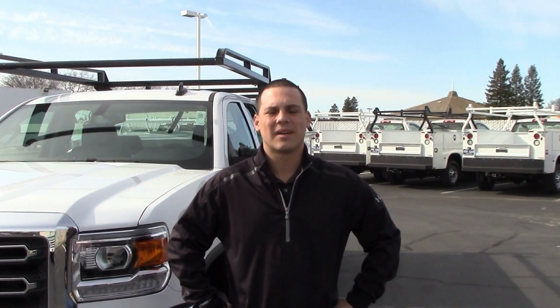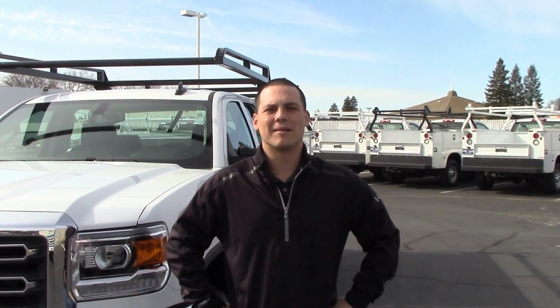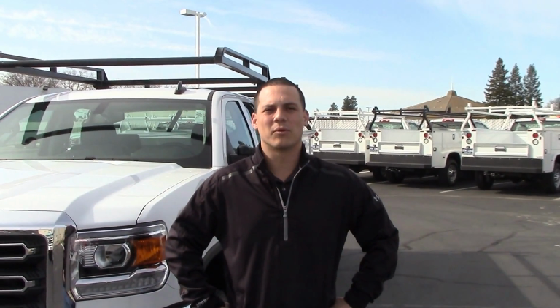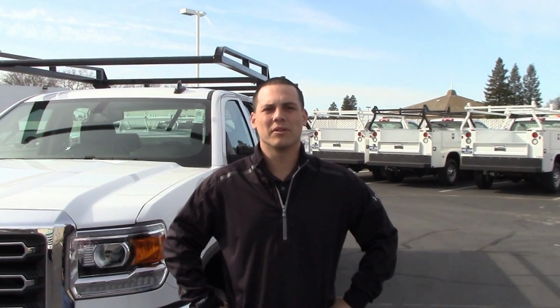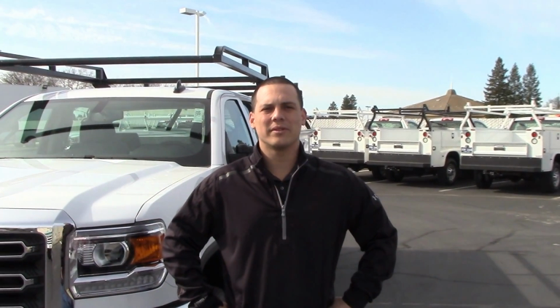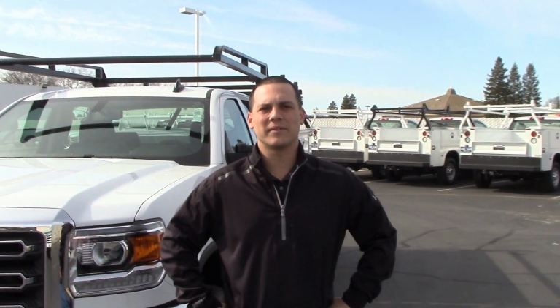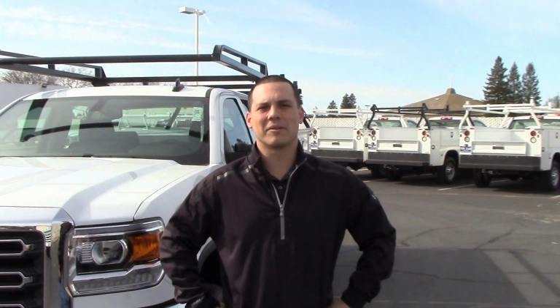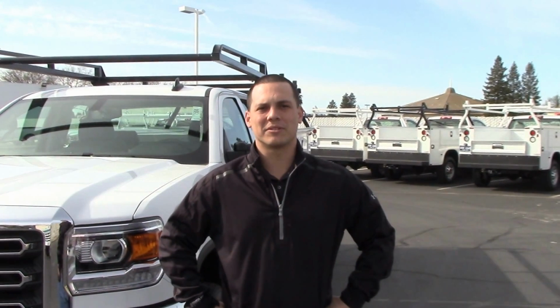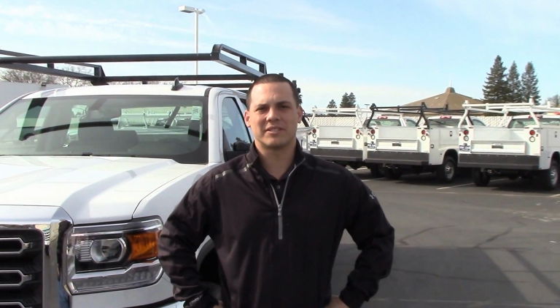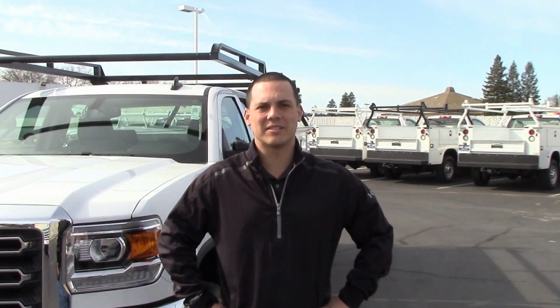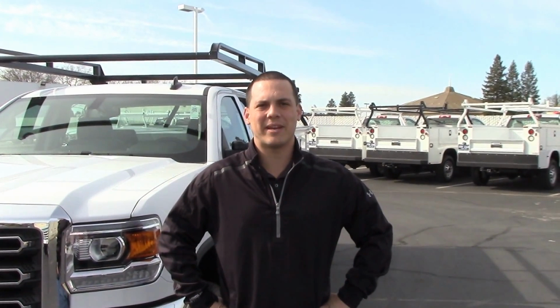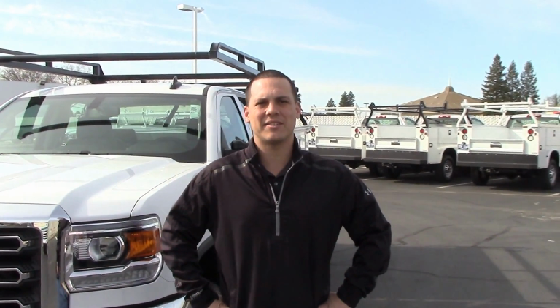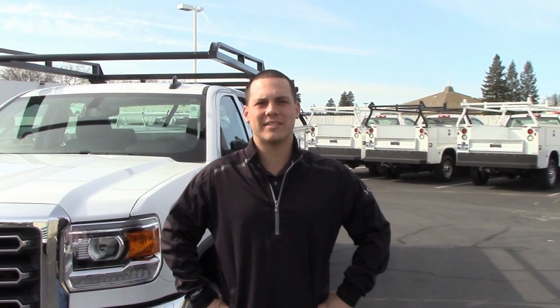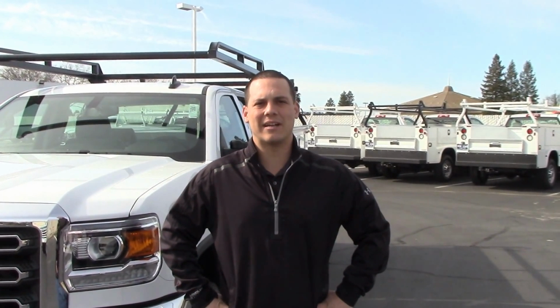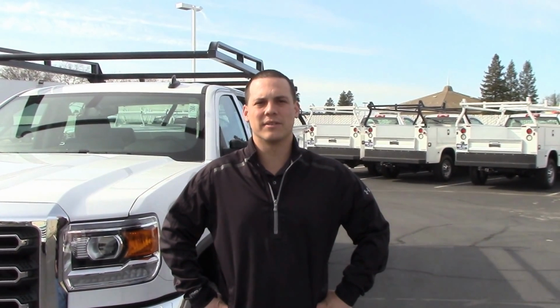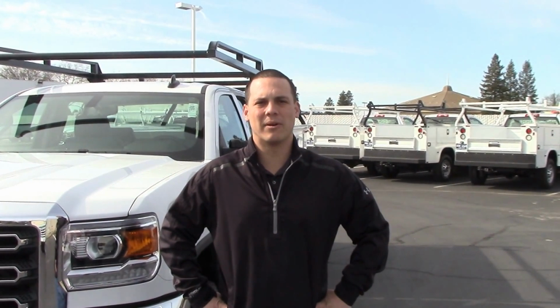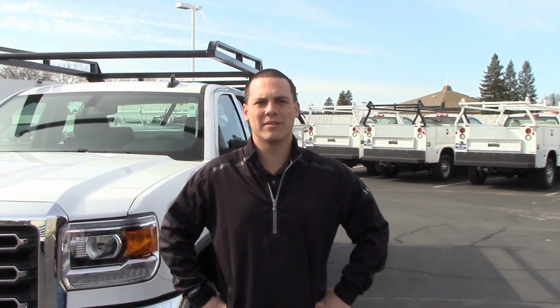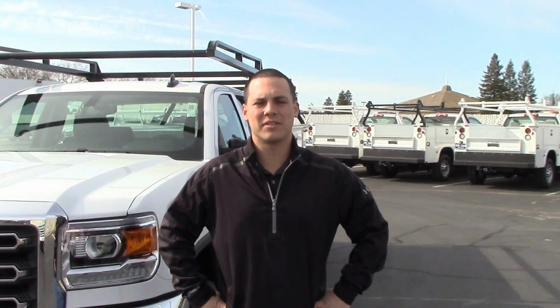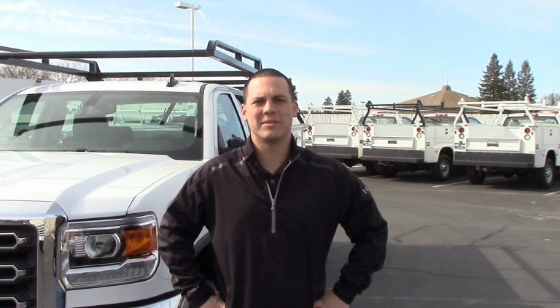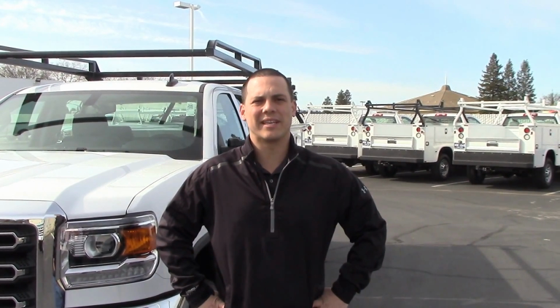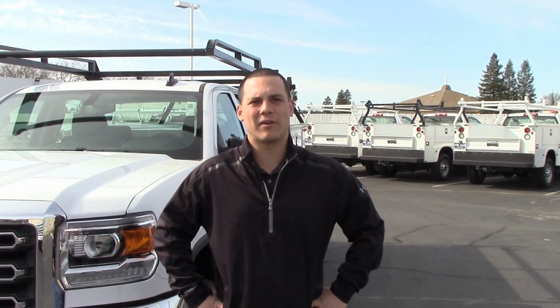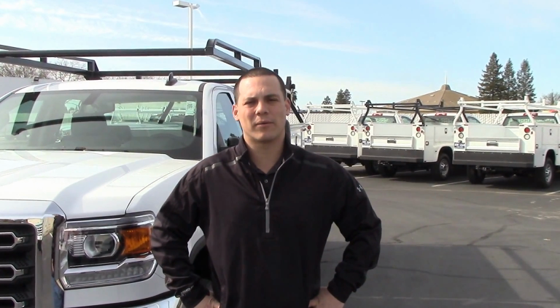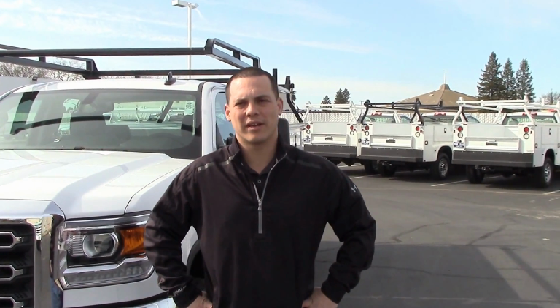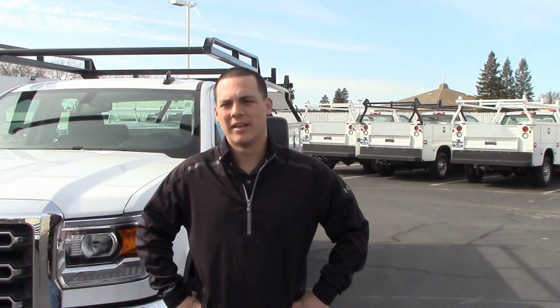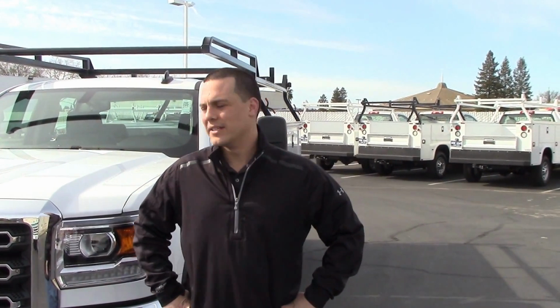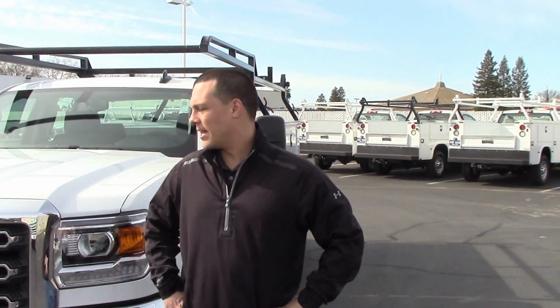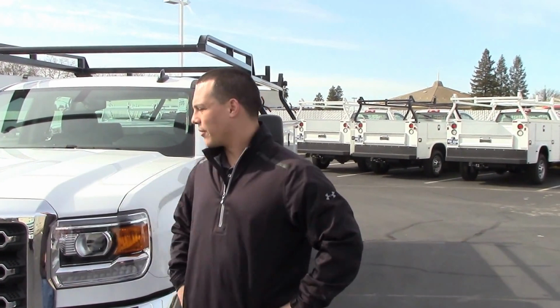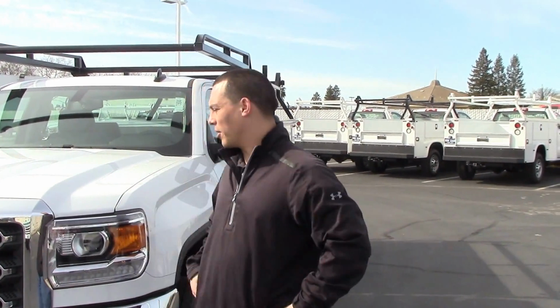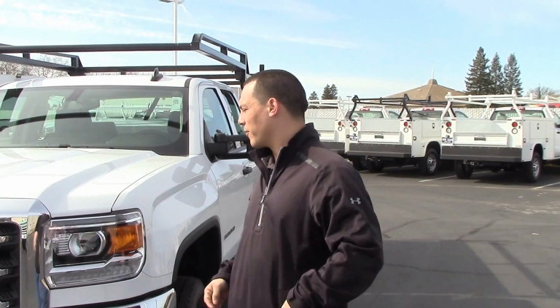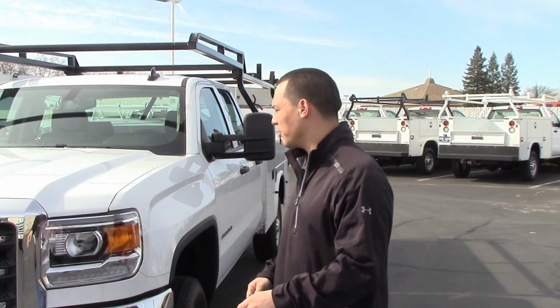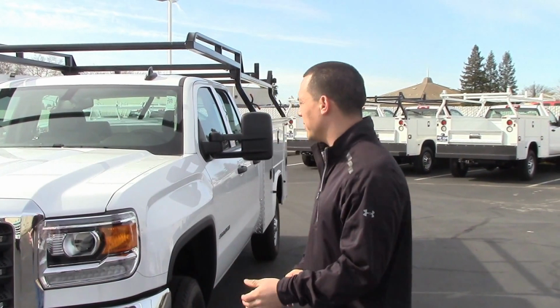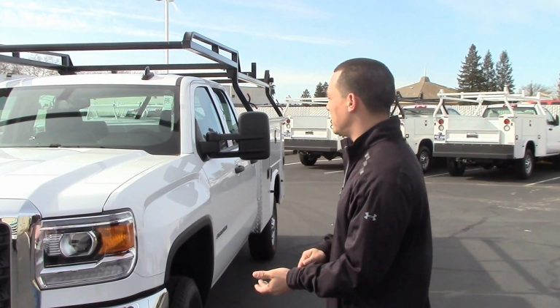Hi, I'm Jordan Lewis, Fleet Commercial Sales Manager at Dow Lewis Motors in Yuba City, California. Today we're going to go over a new piece.